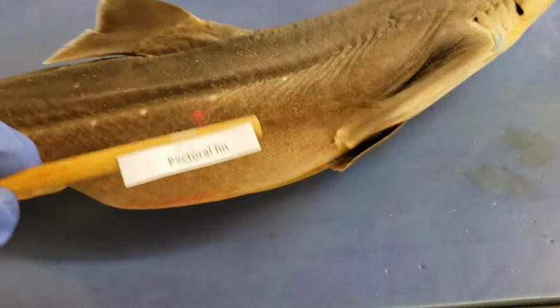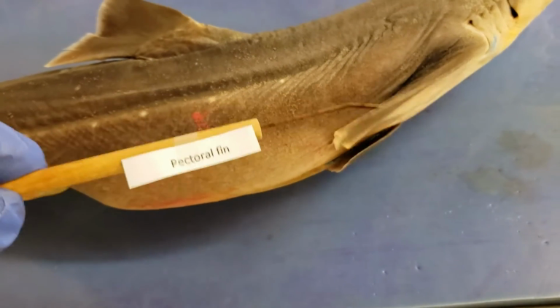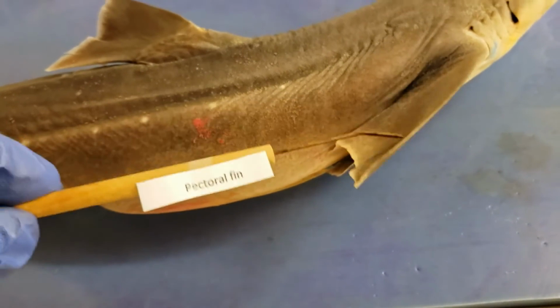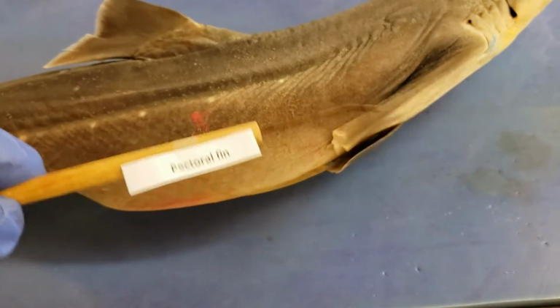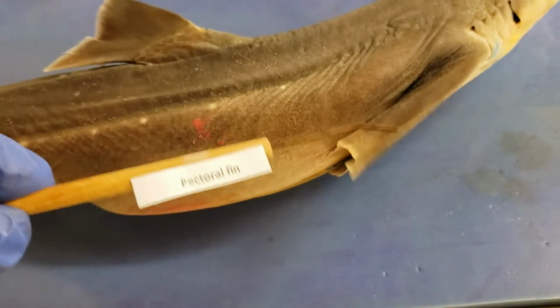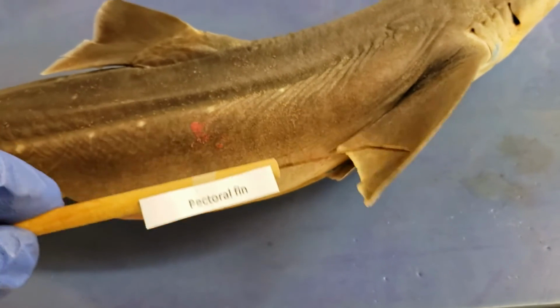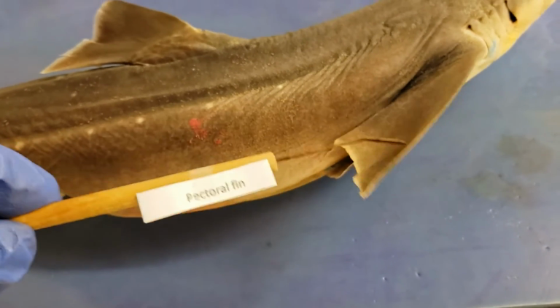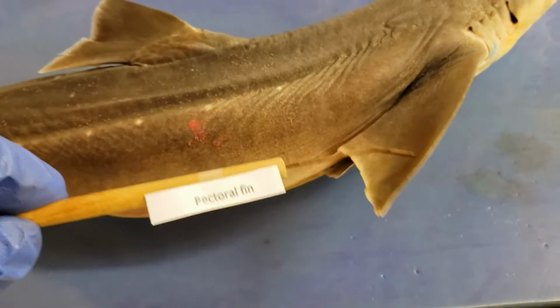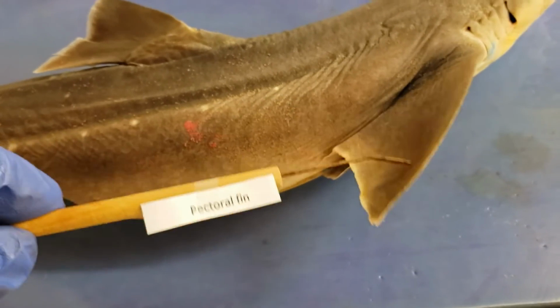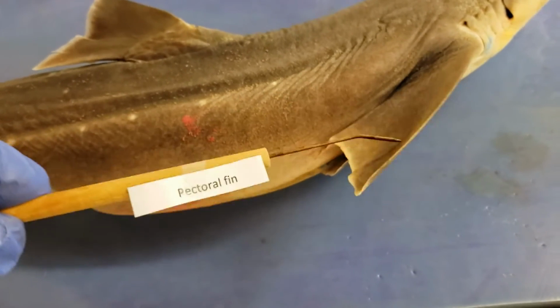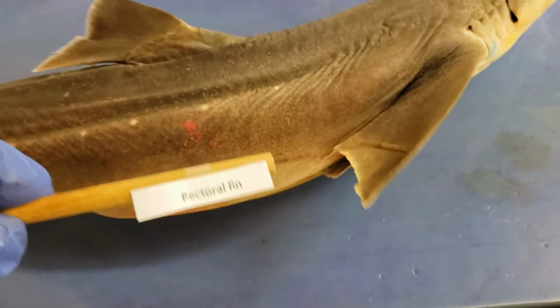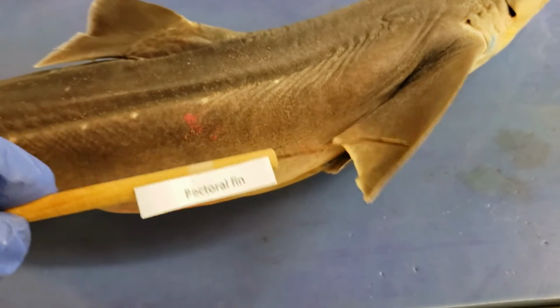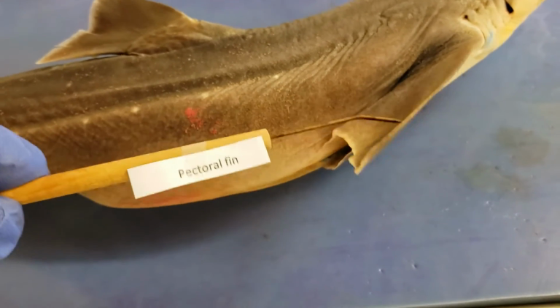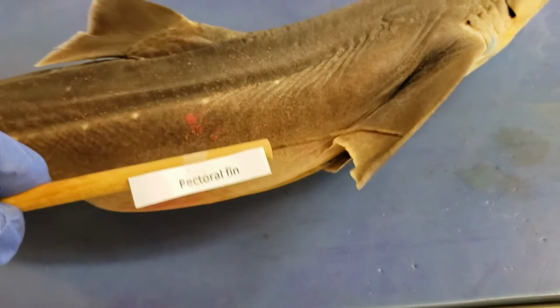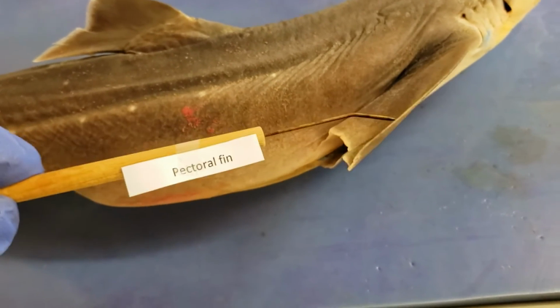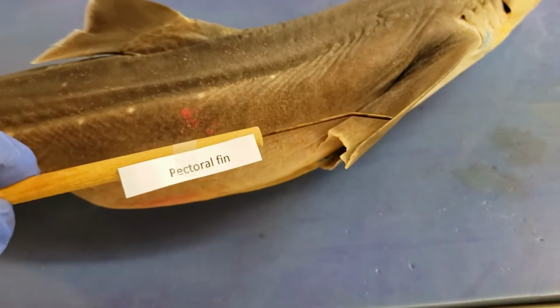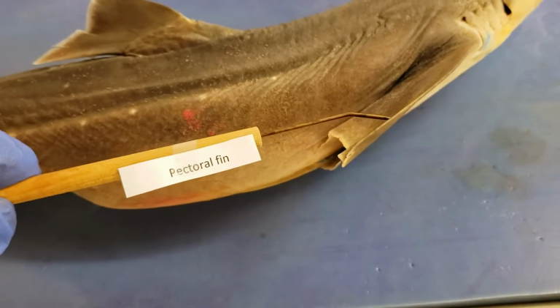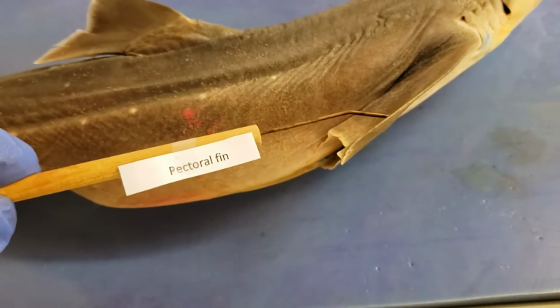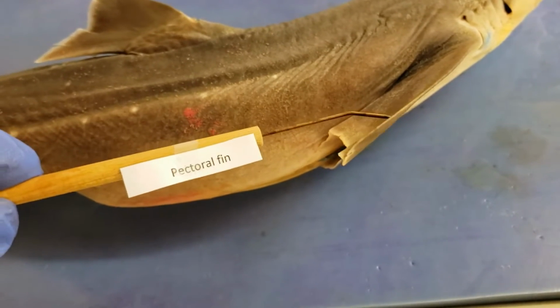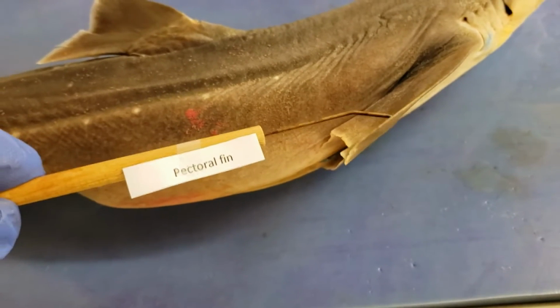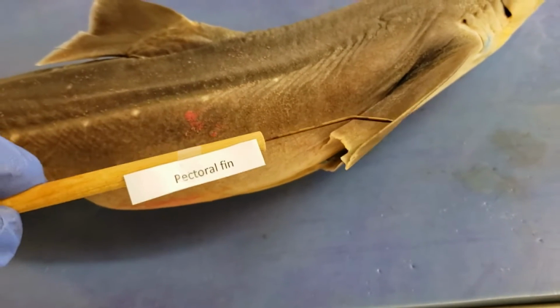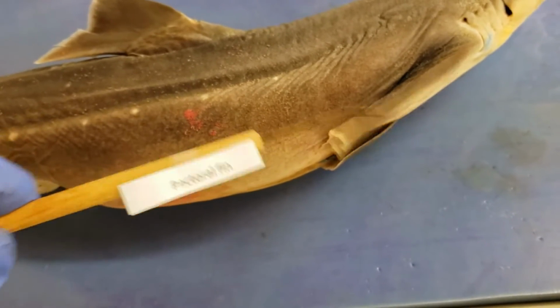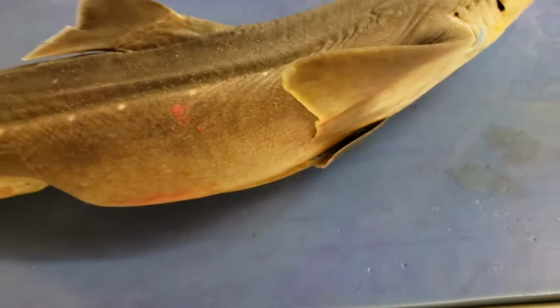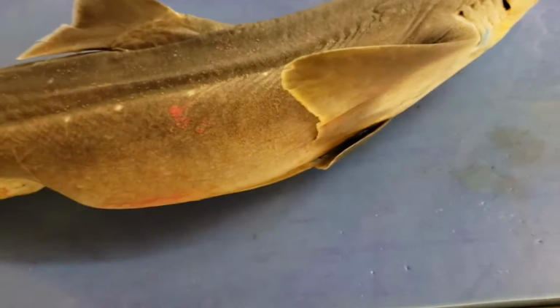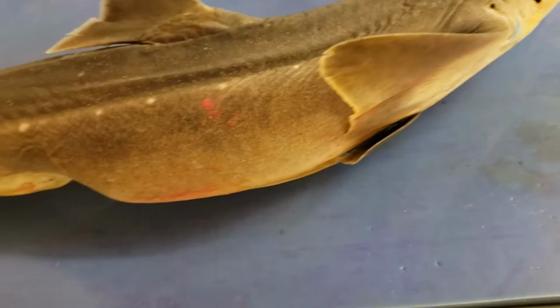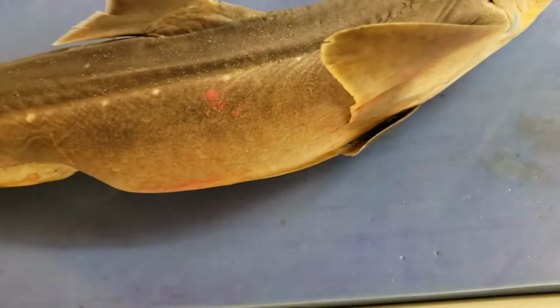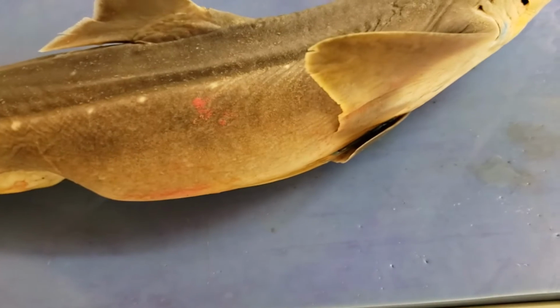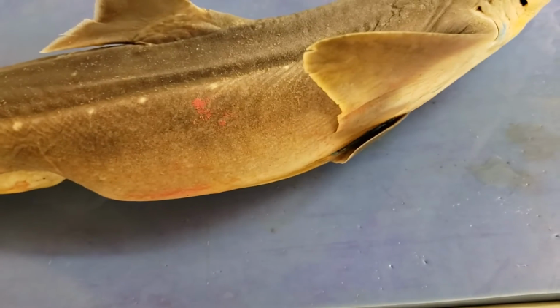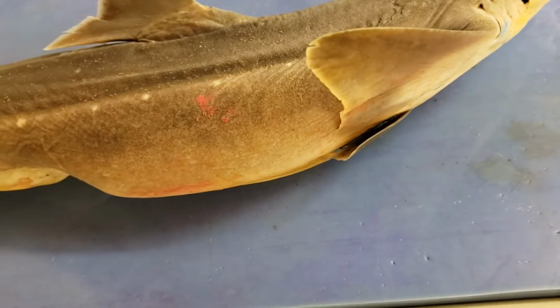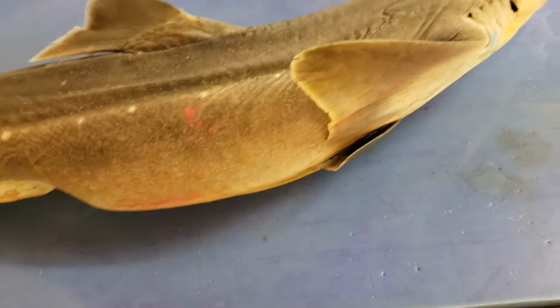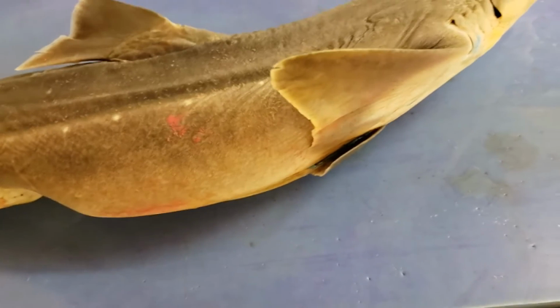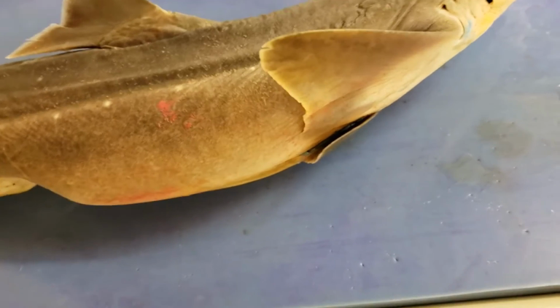Pectoral girdle — as we refer to our arms in us, well, that does the same thing kind of for them. Pectoral fin.